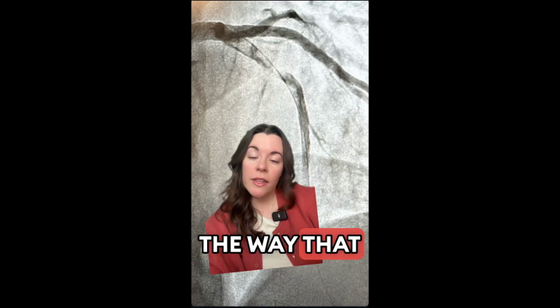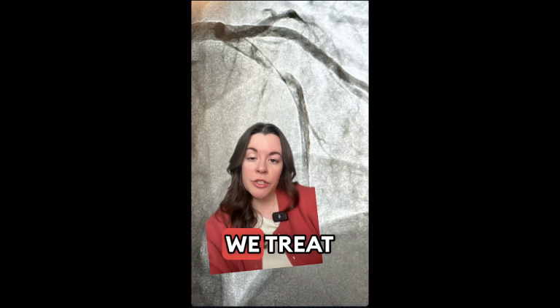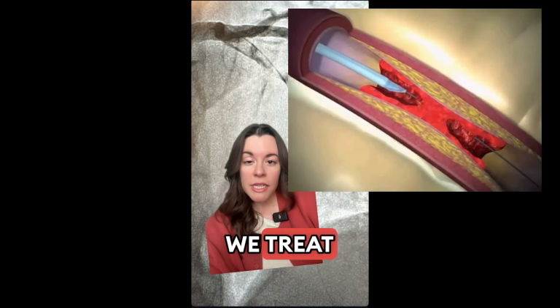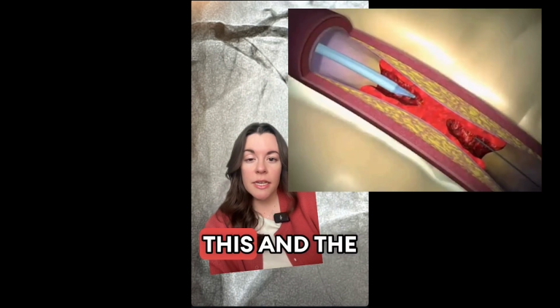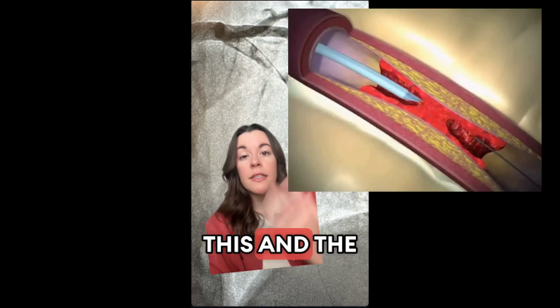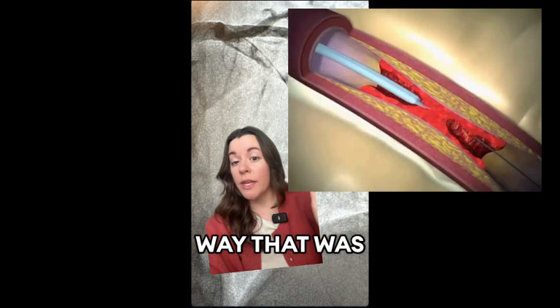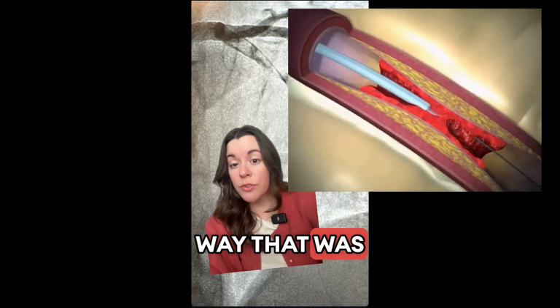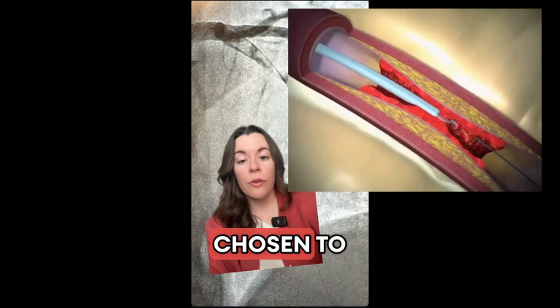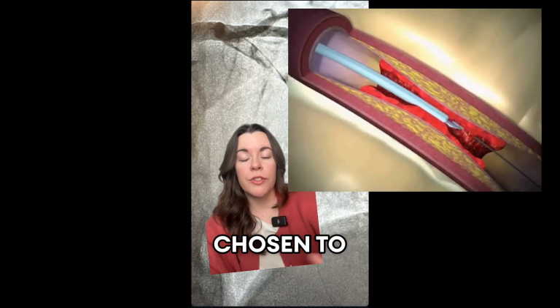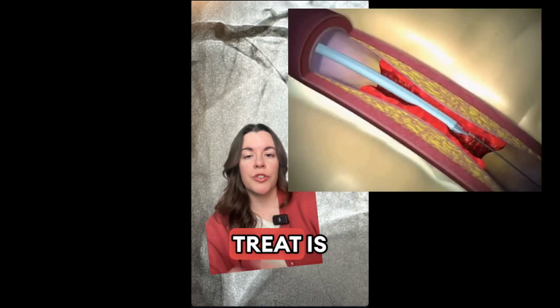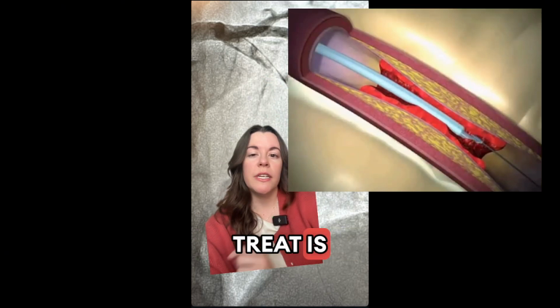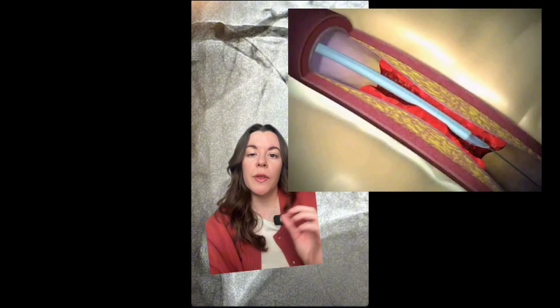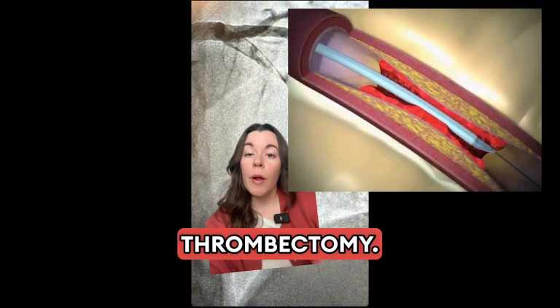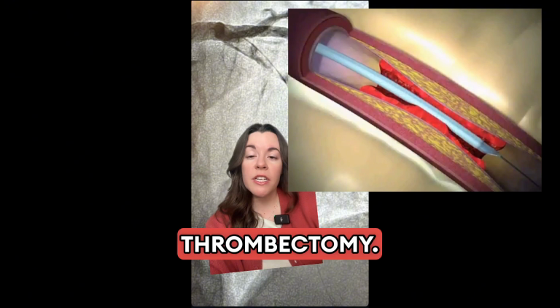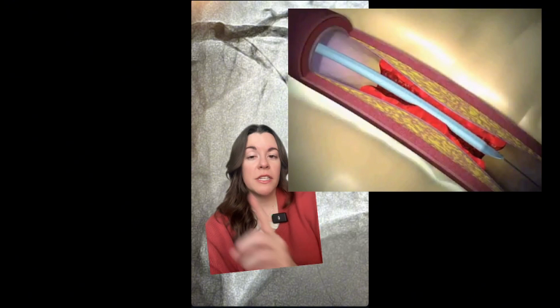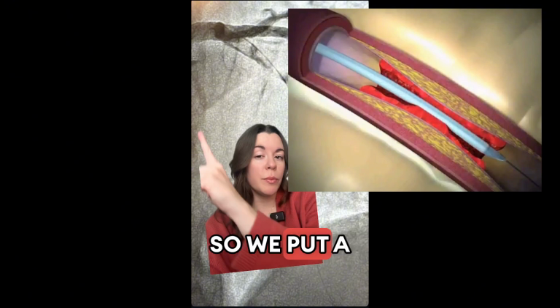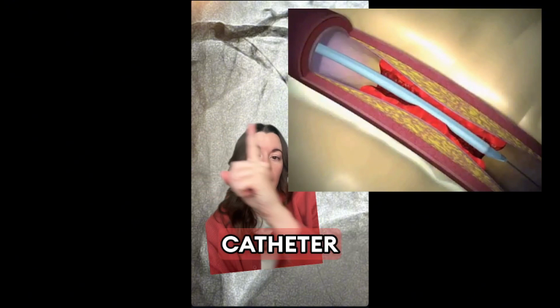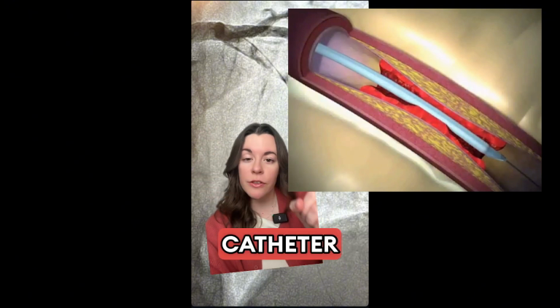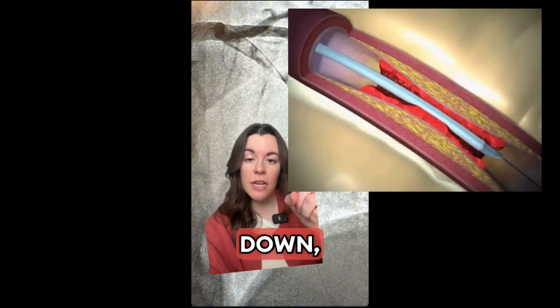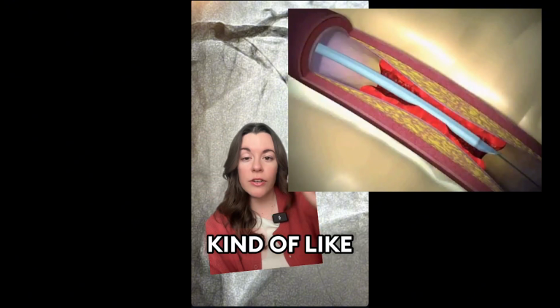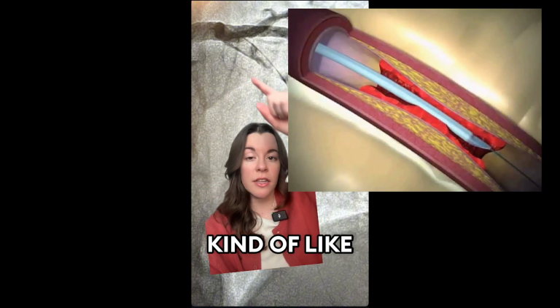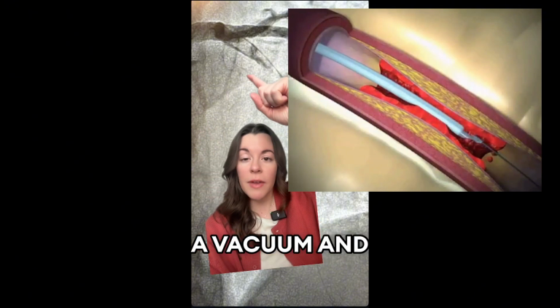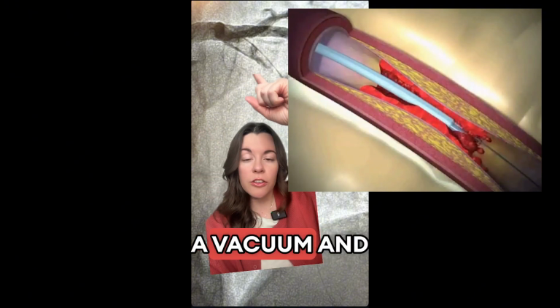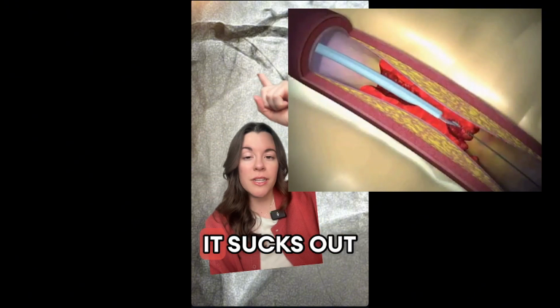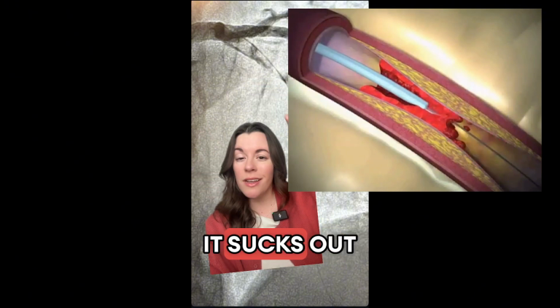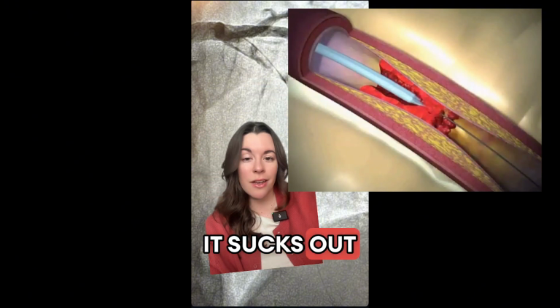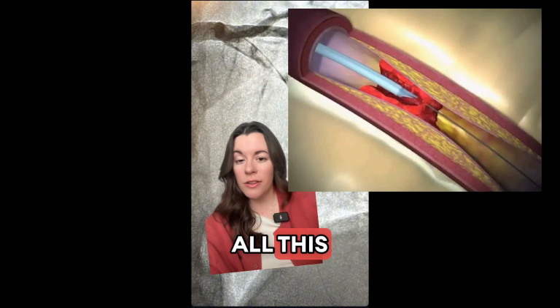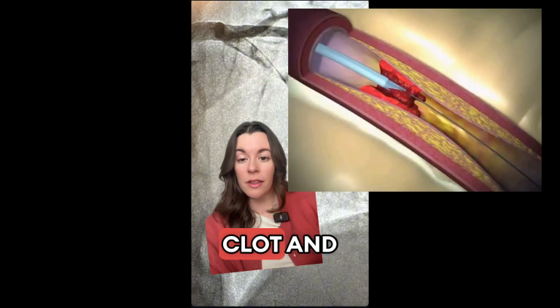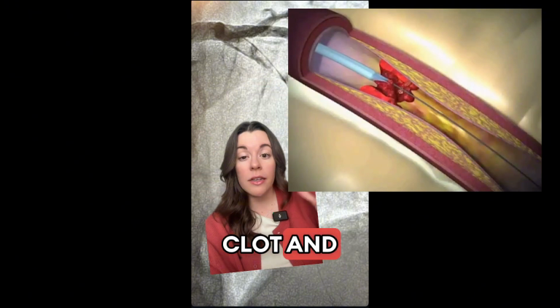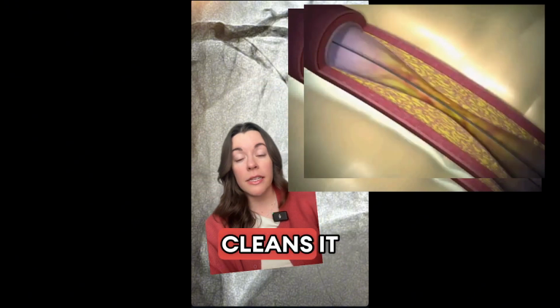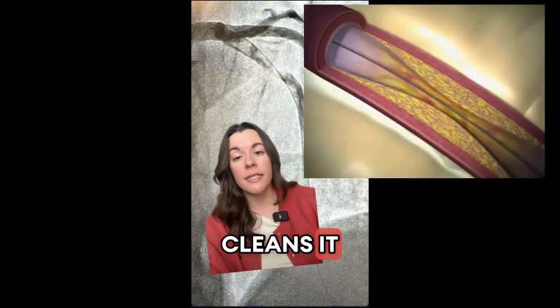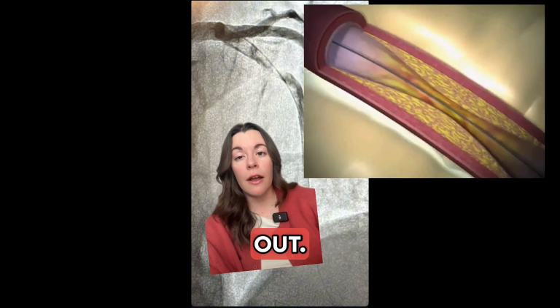The way that we treat this — and the way that was chosen to treat — is with thrombectomy. We put a catheter down, kind of like a vacuum, and it sucks out all this clot and cleans it out.